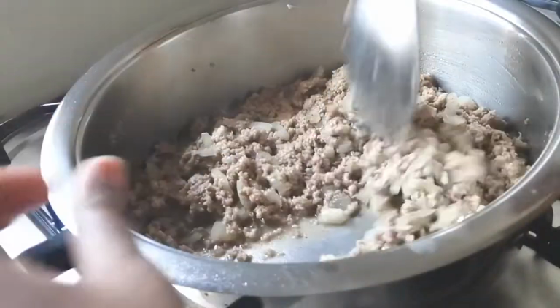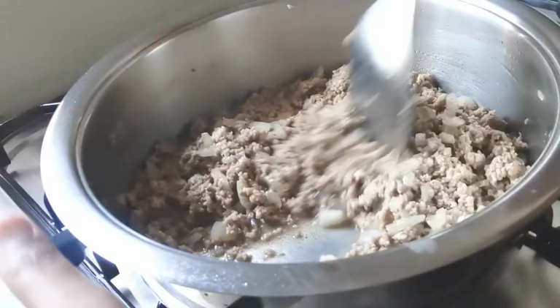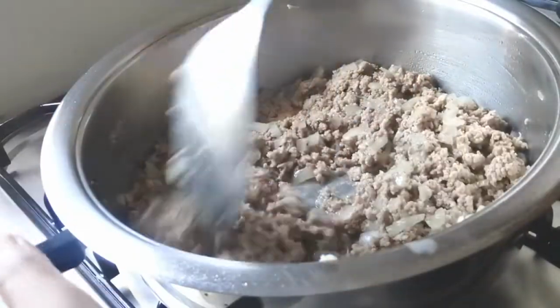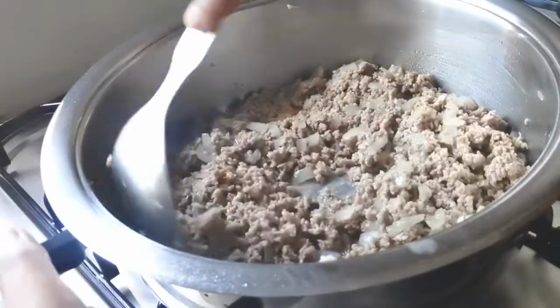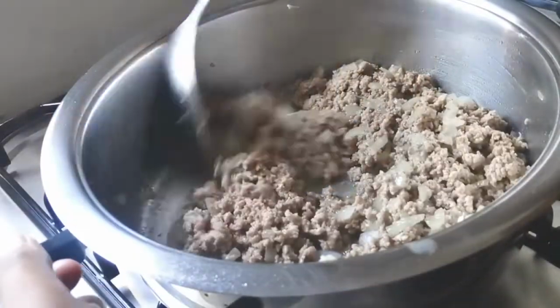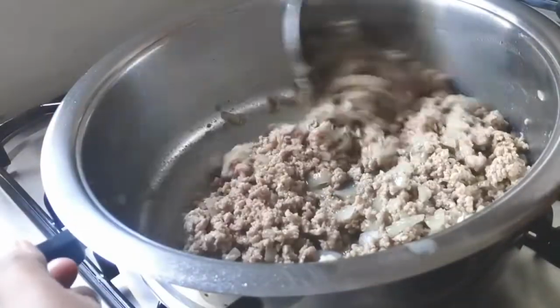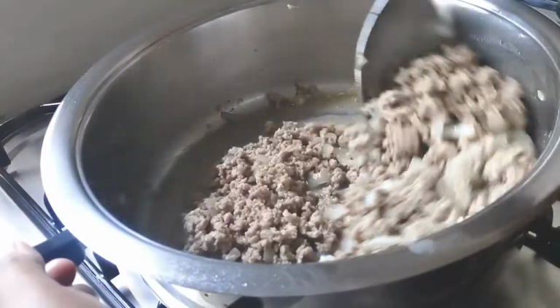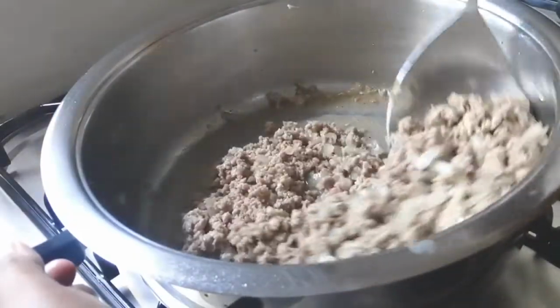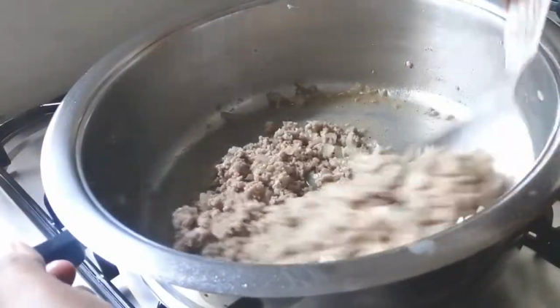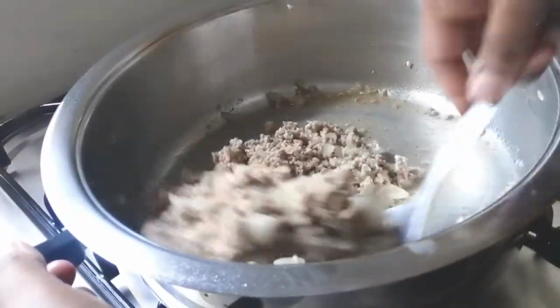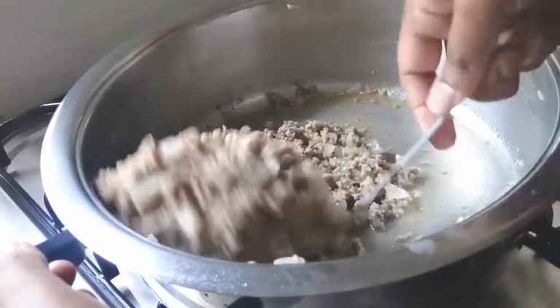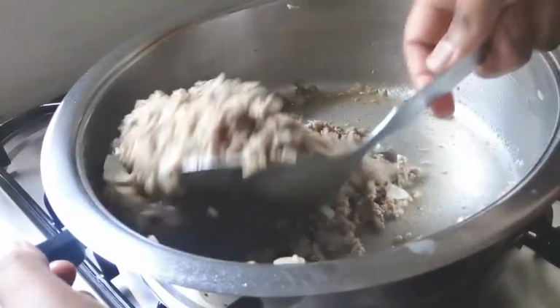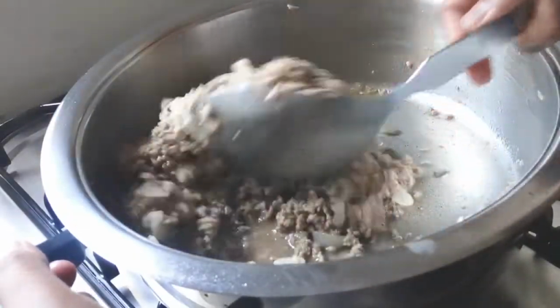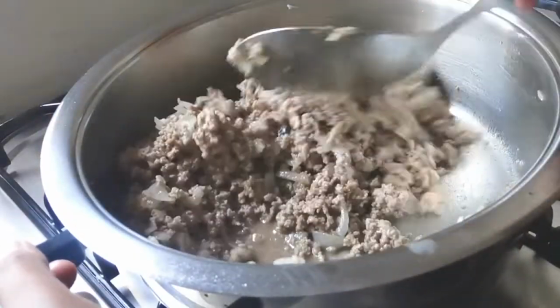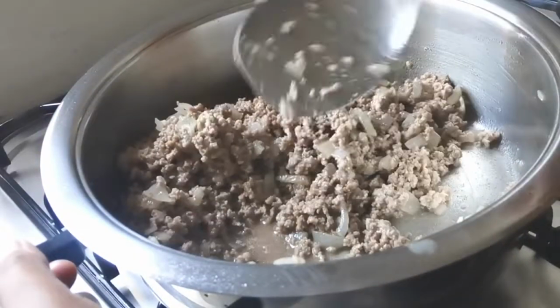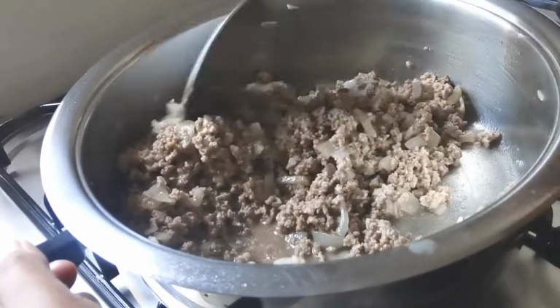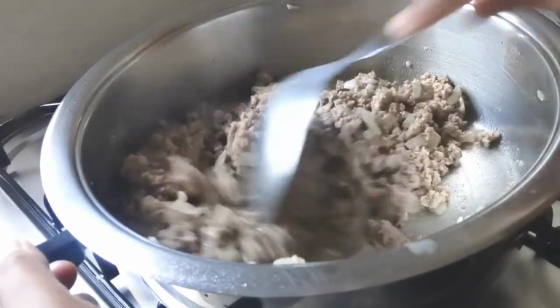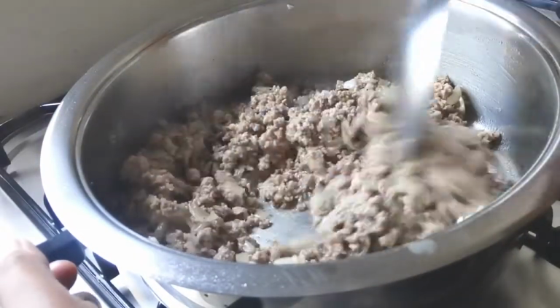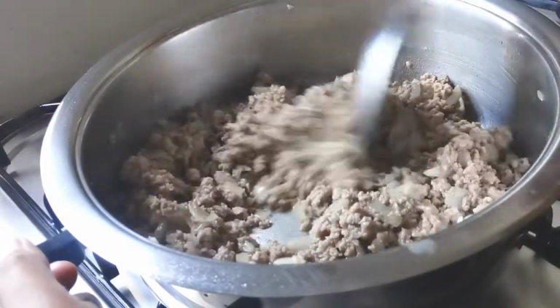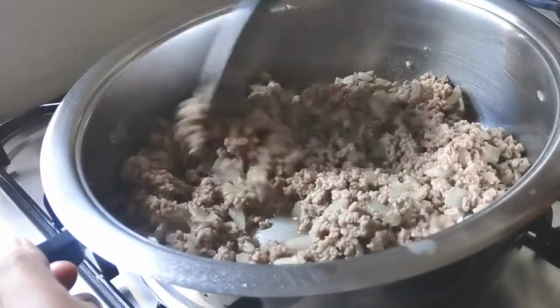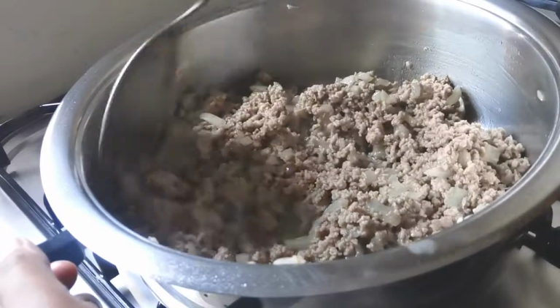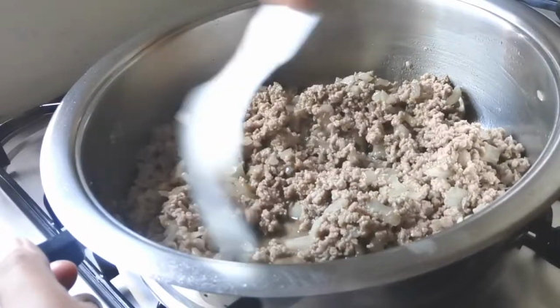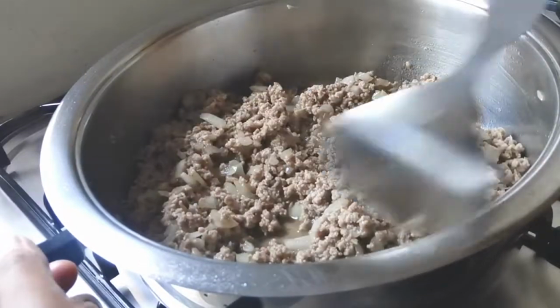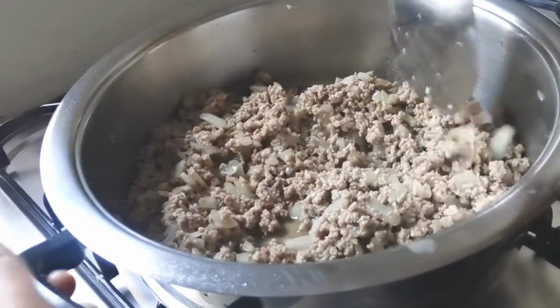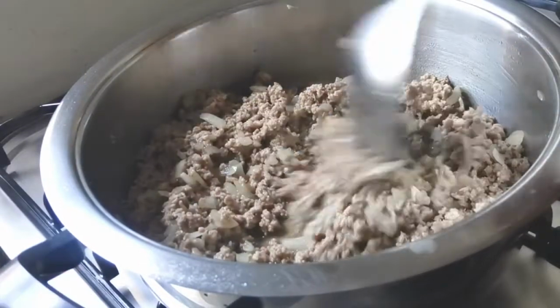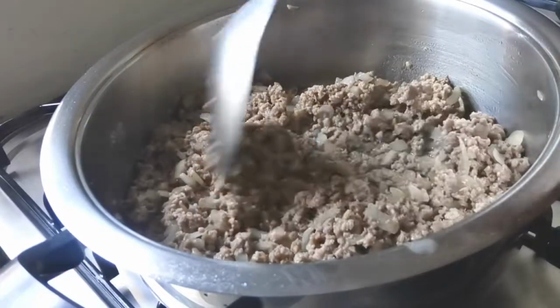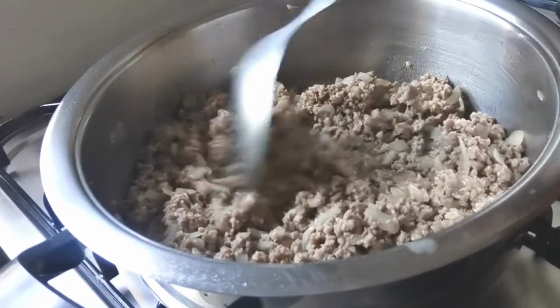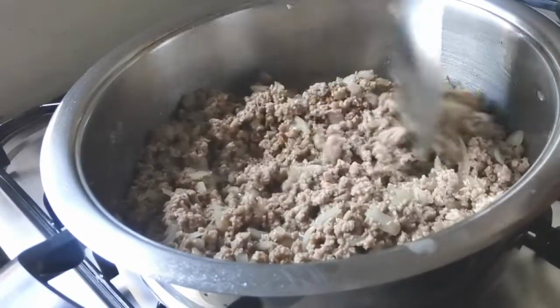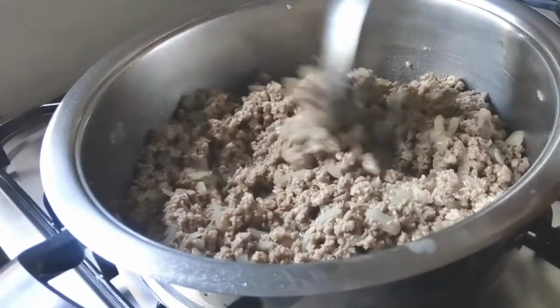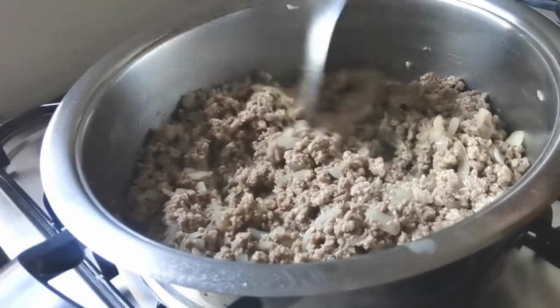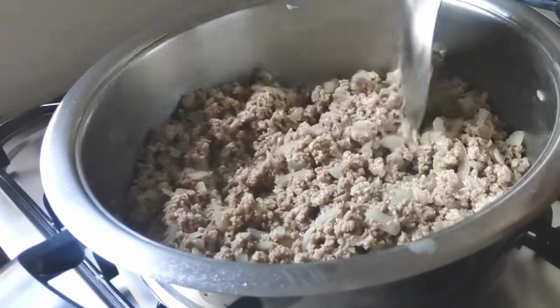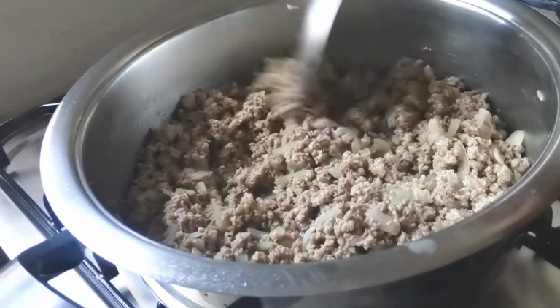Just don't cook the feta with the spinach. Drizzle the crumbs when layering the filo.